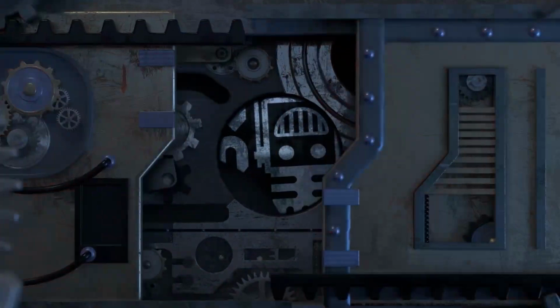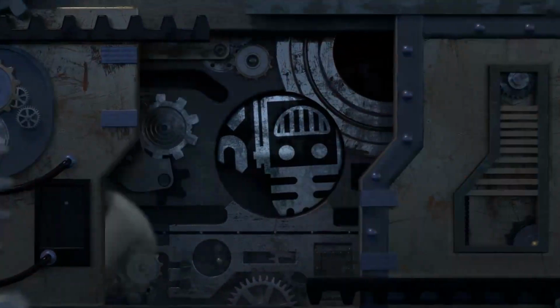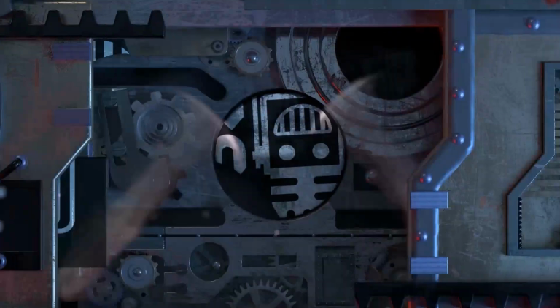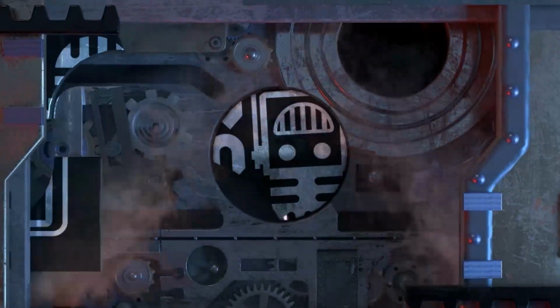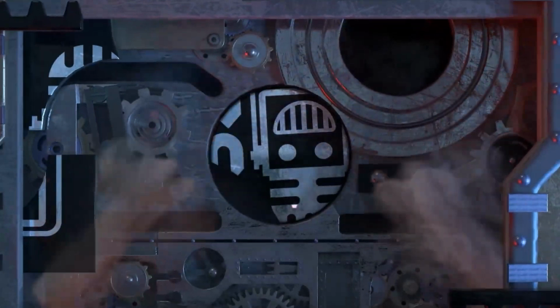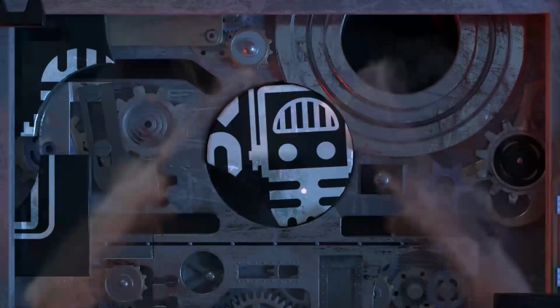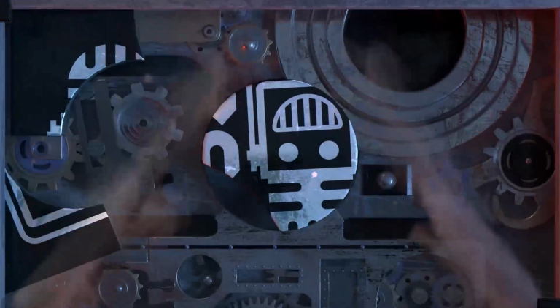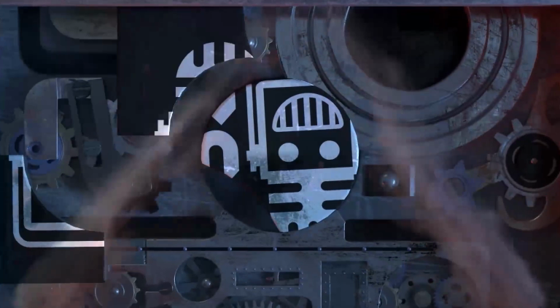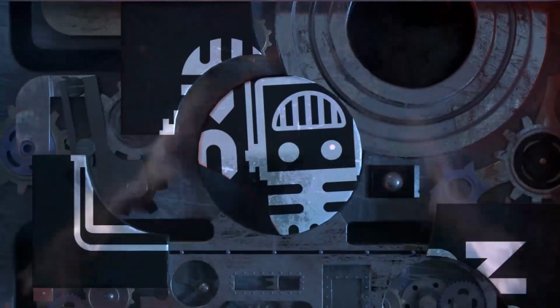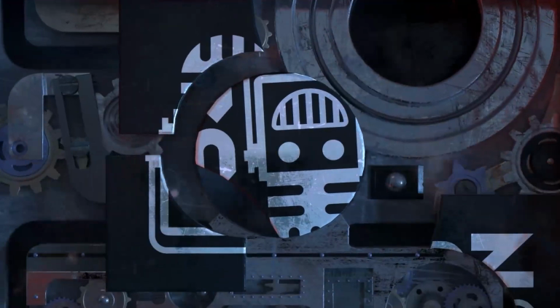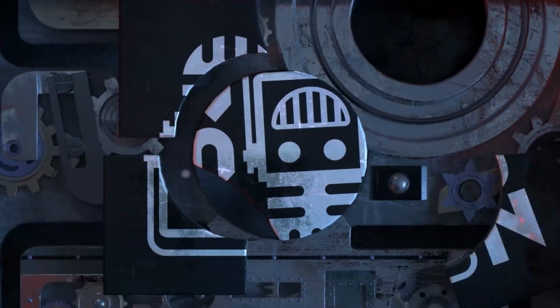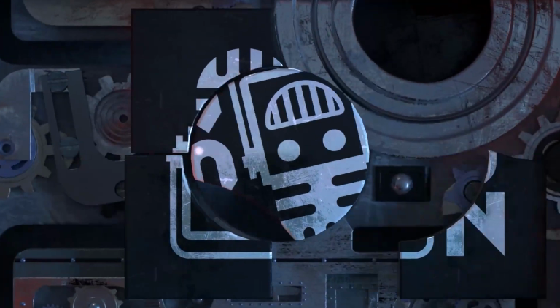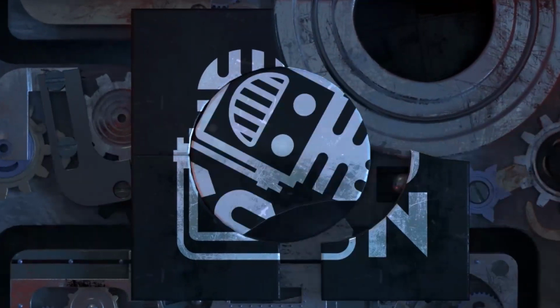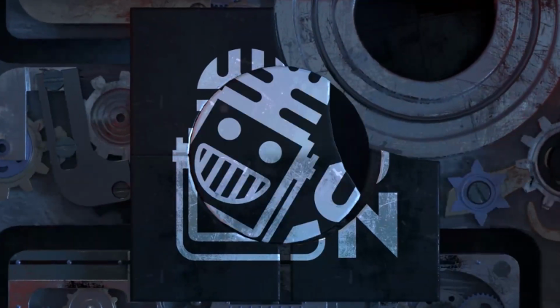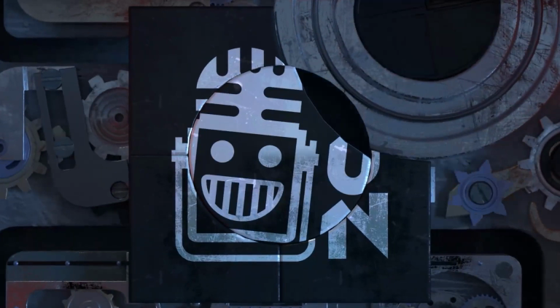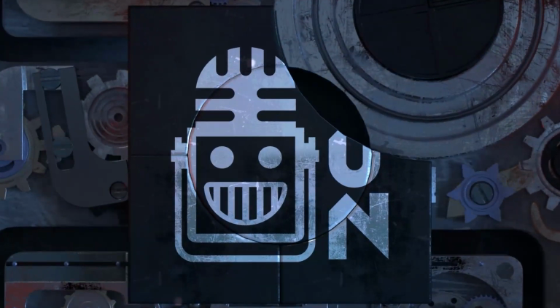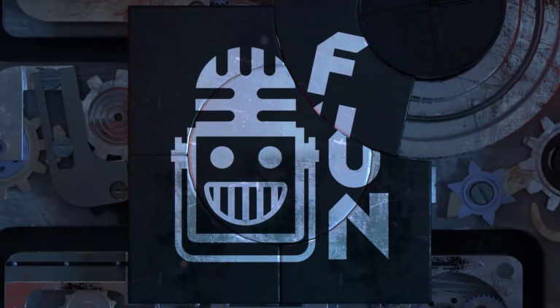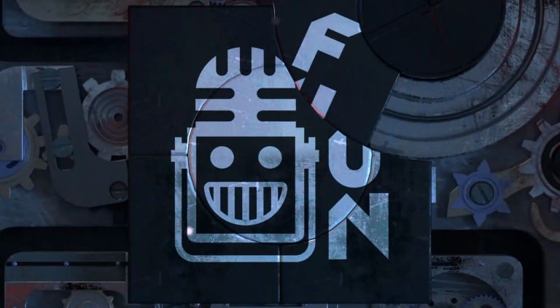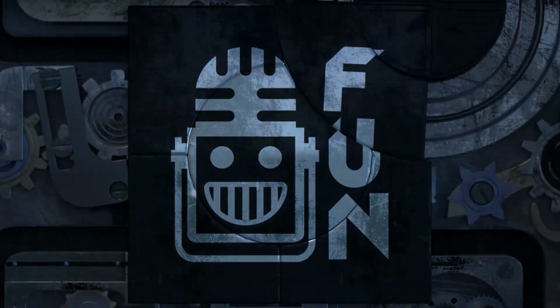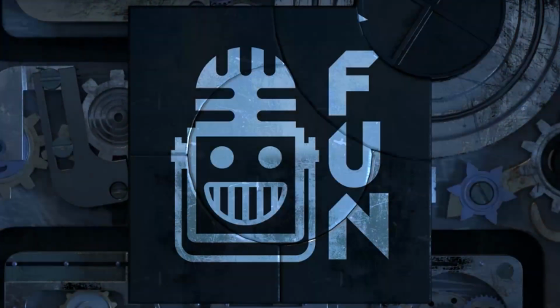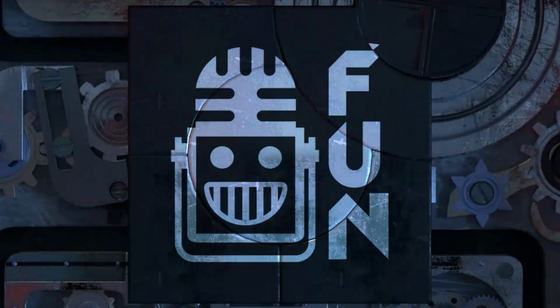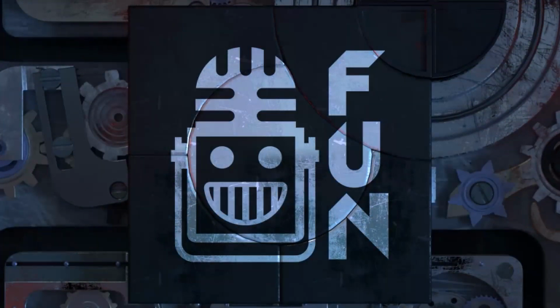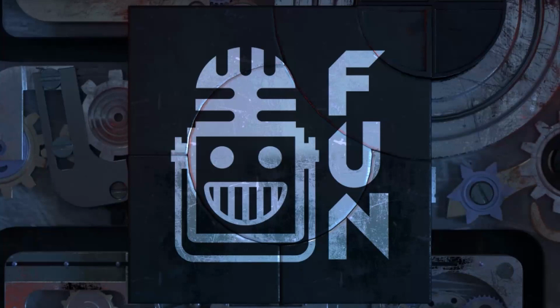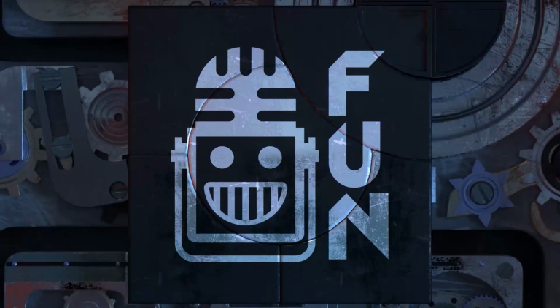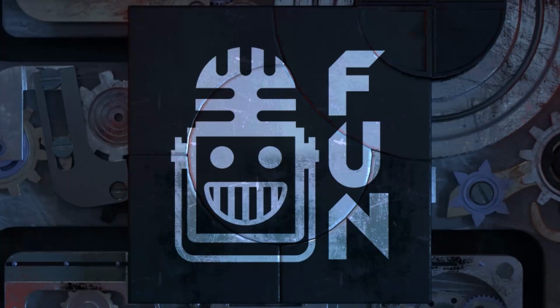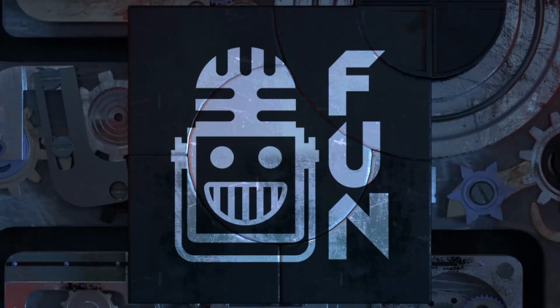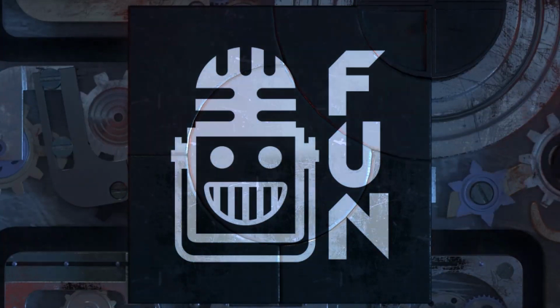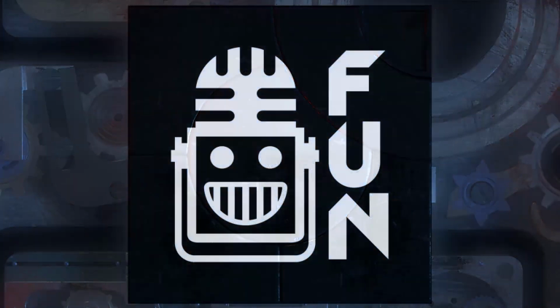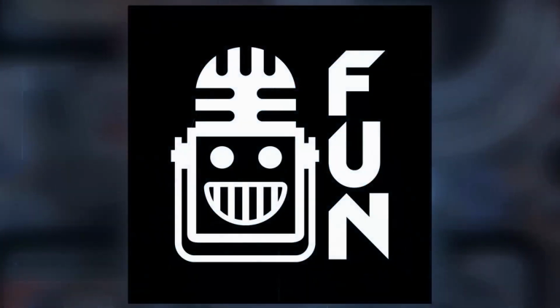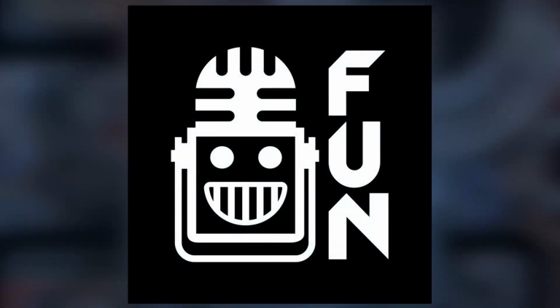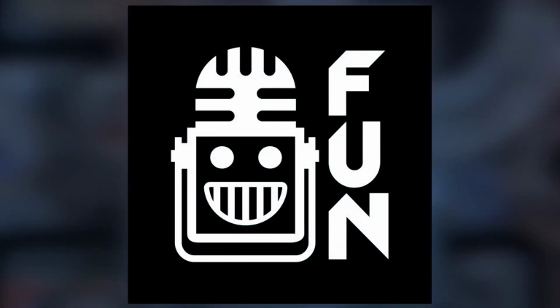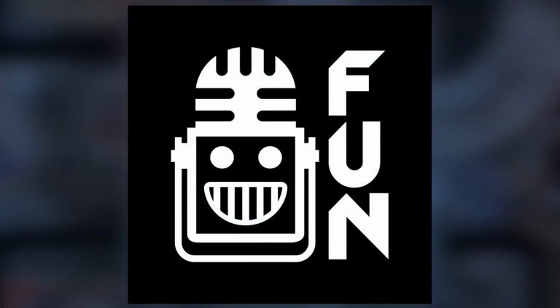That's officially the end of match two. This video on First Updates Now is made possible by viewers like you and also the following sponsors.